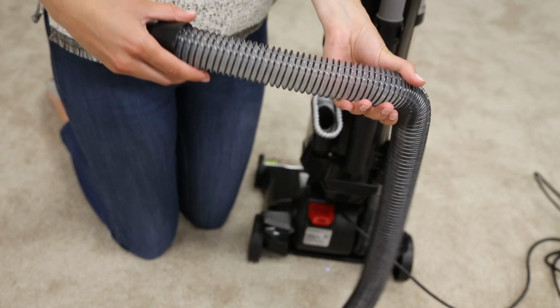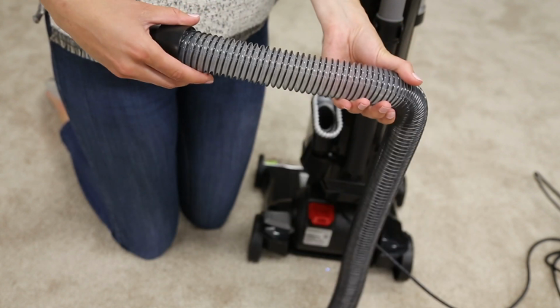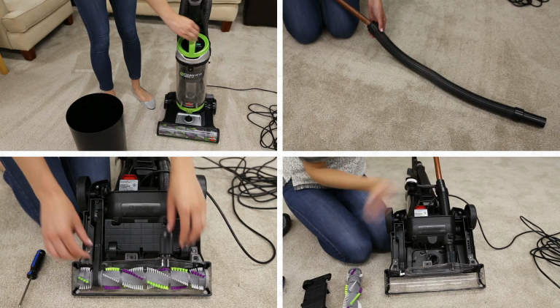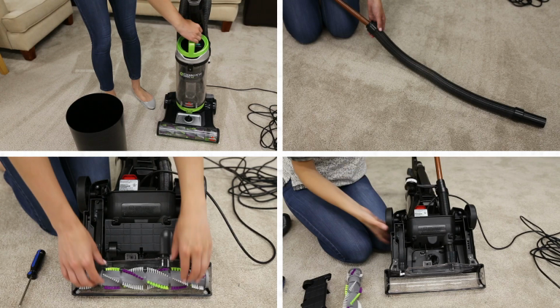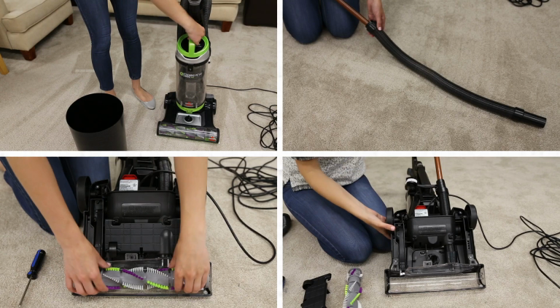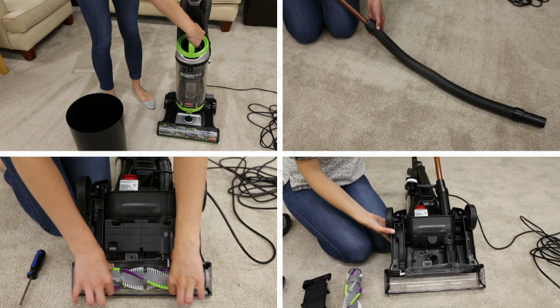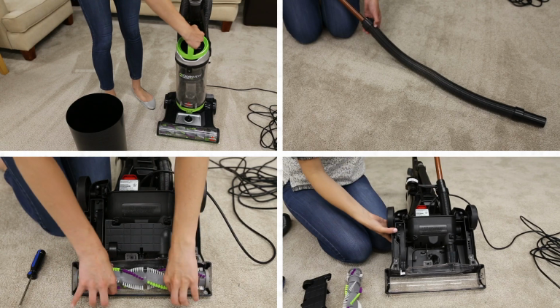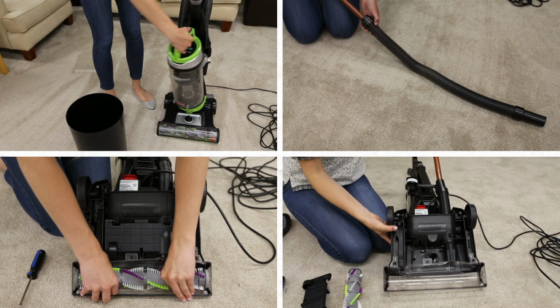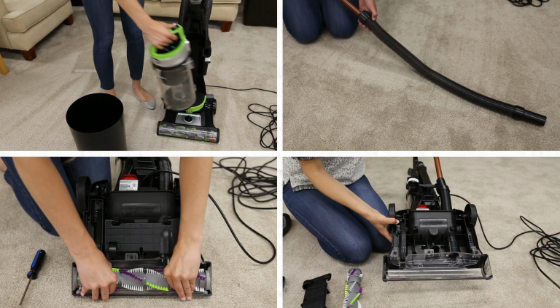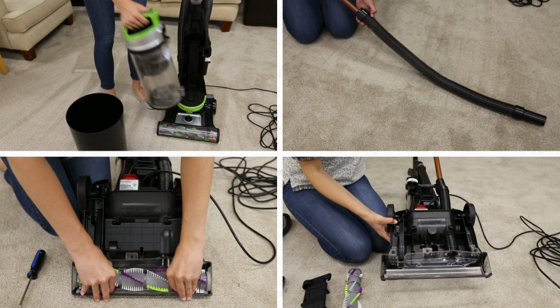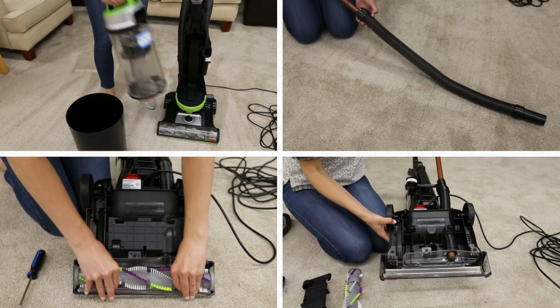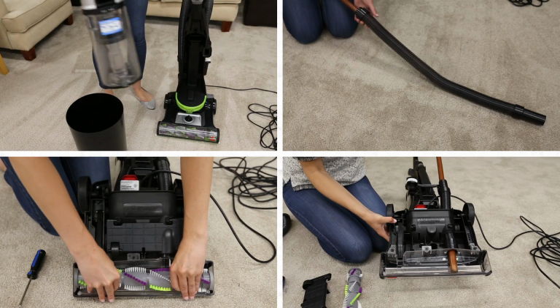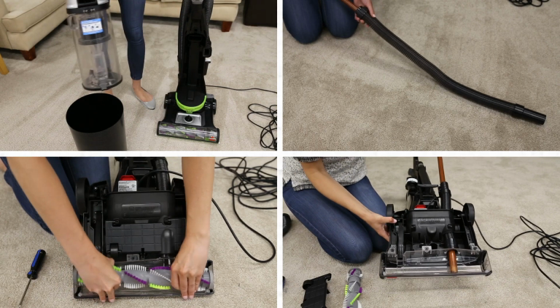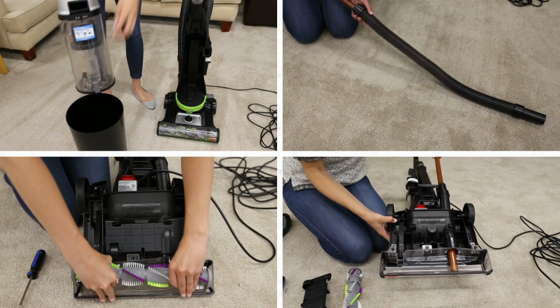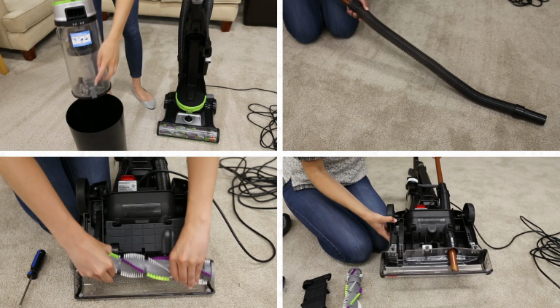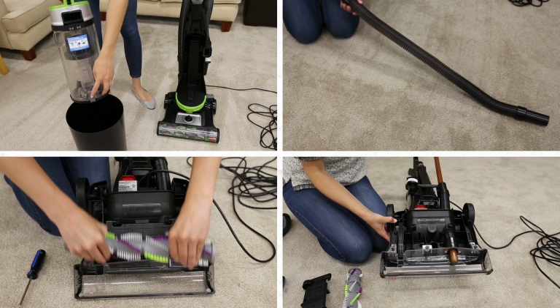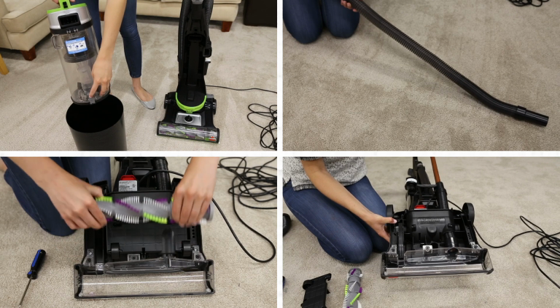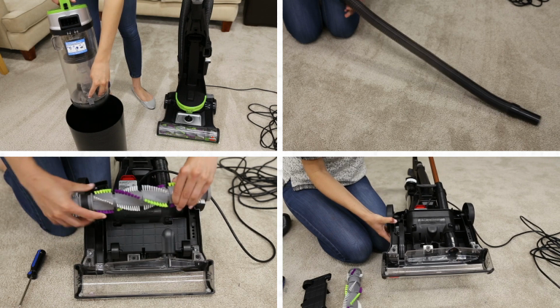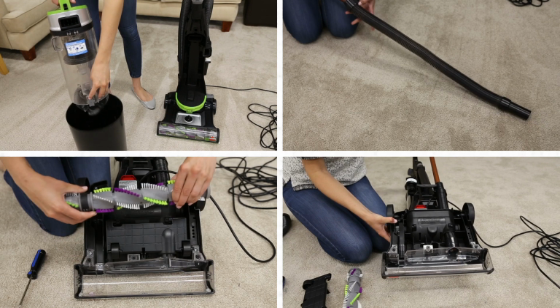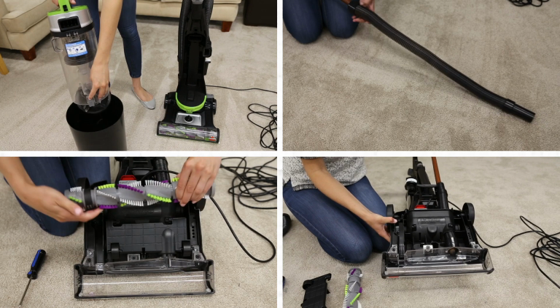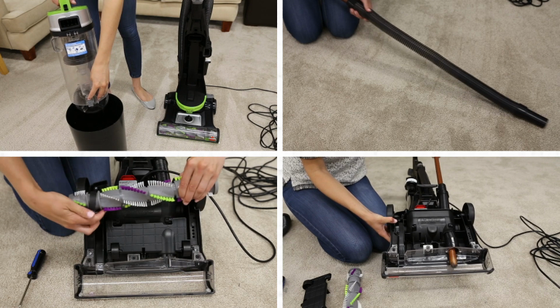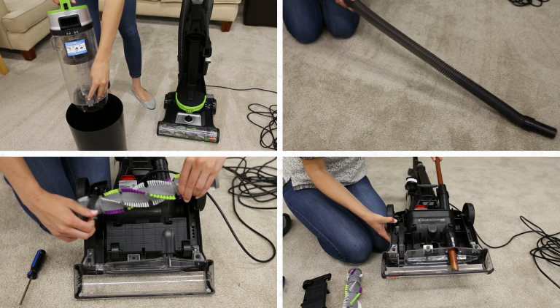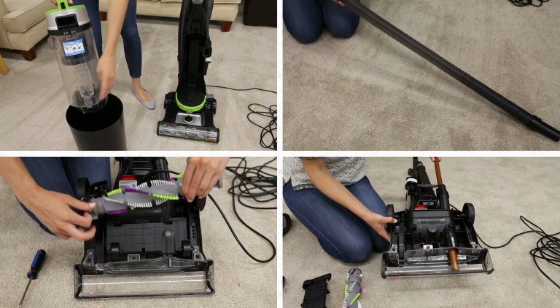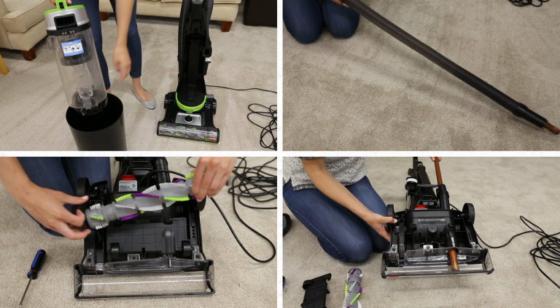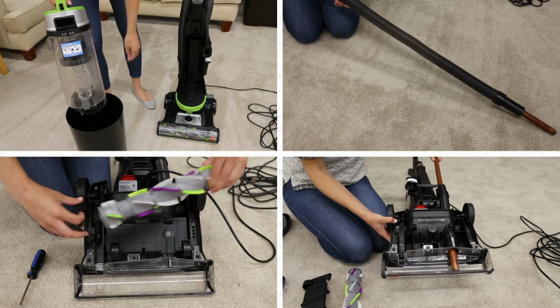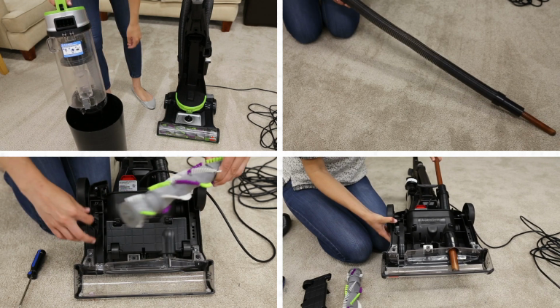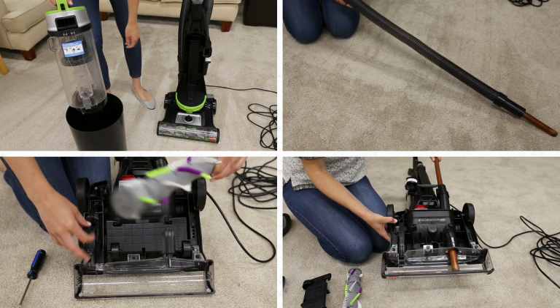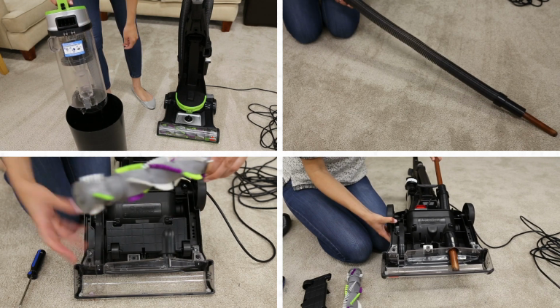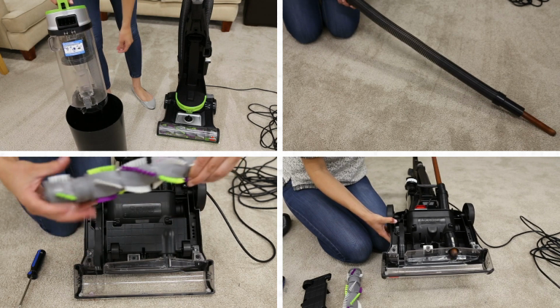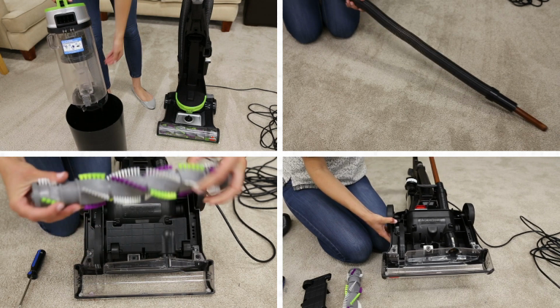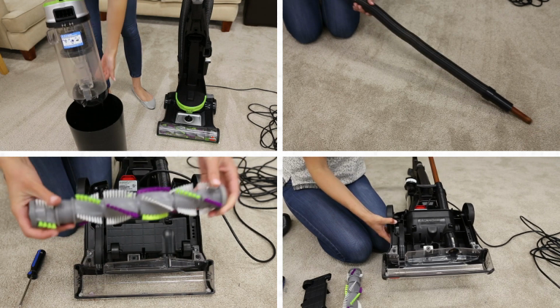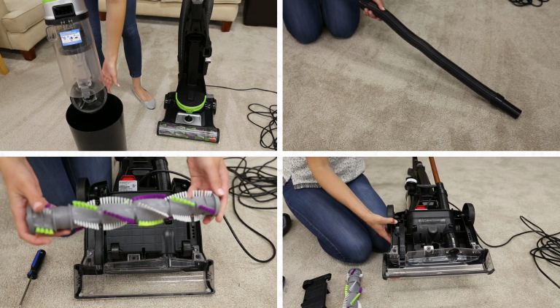There may be a clog. Check for any debris buildup in the dirt tank, hose, and foot or lower hose.